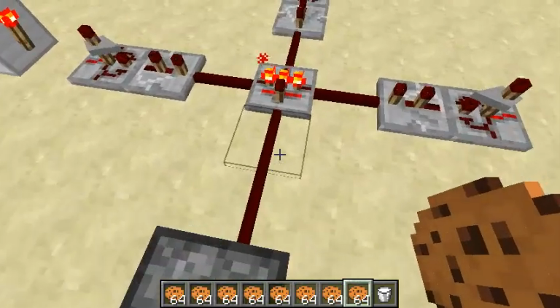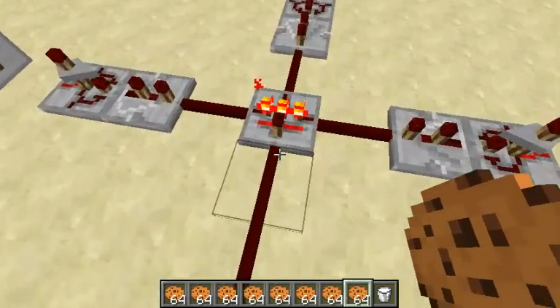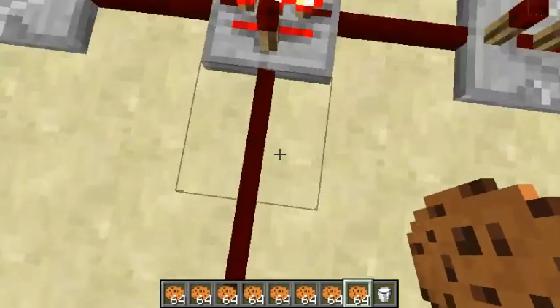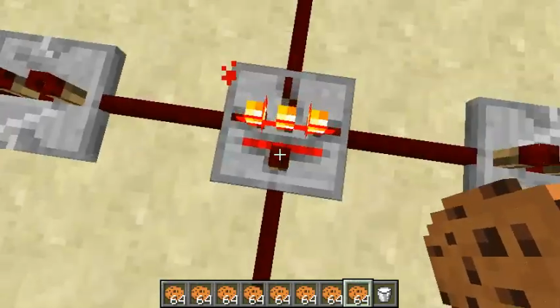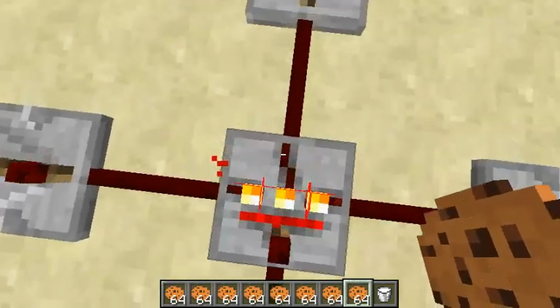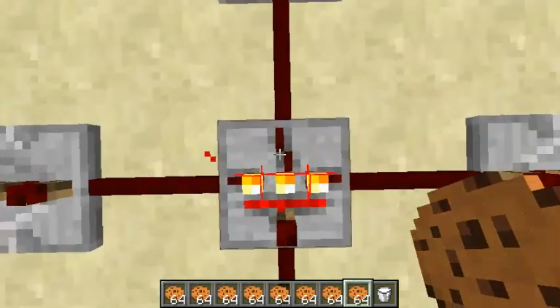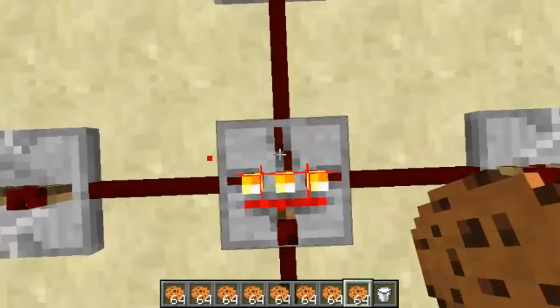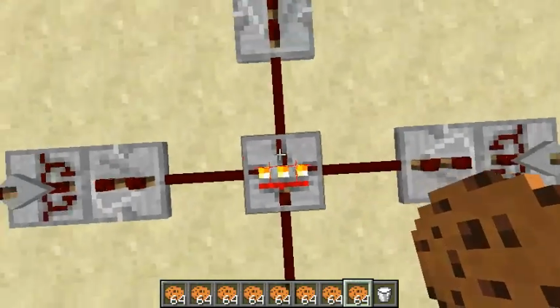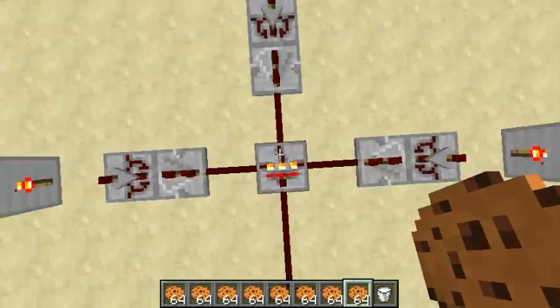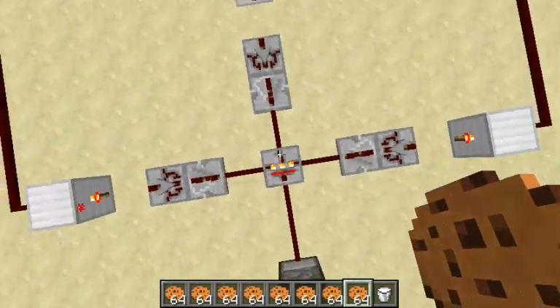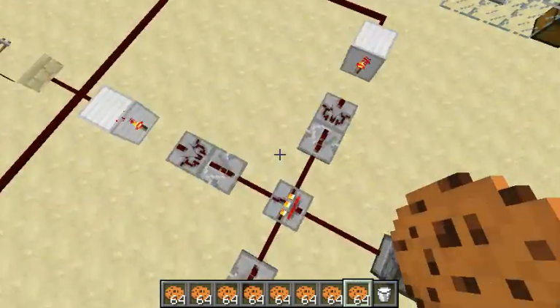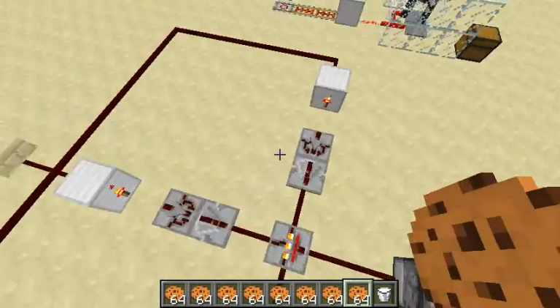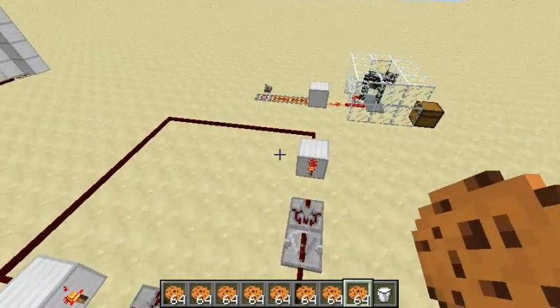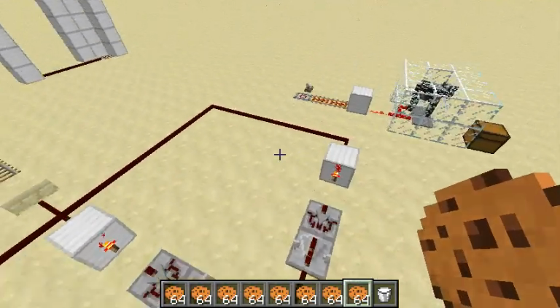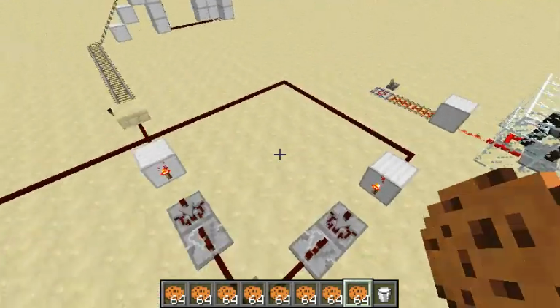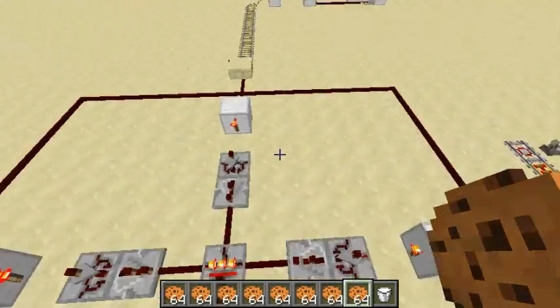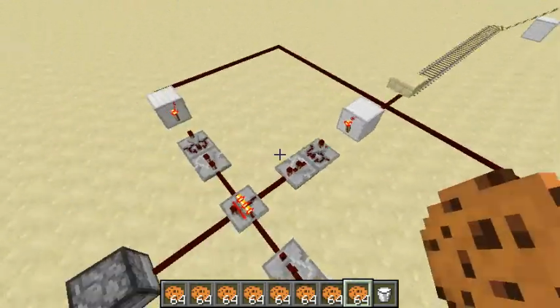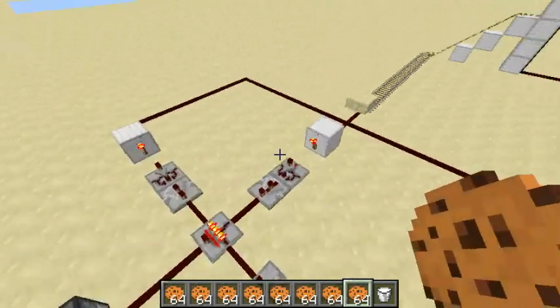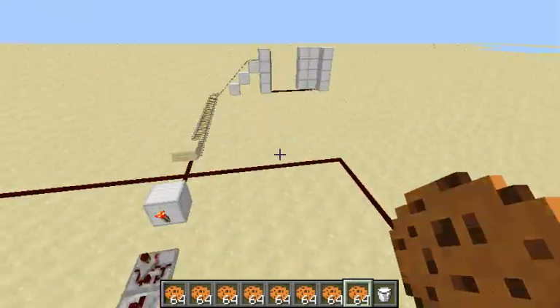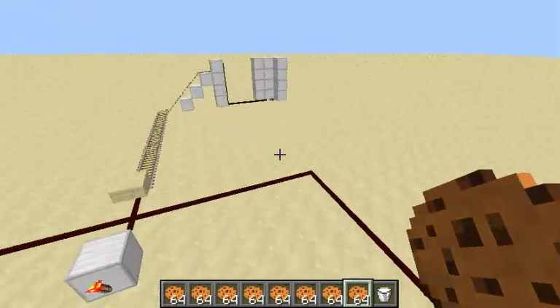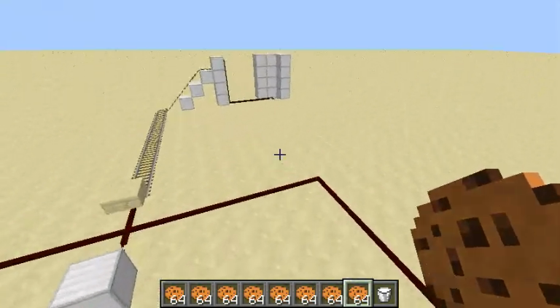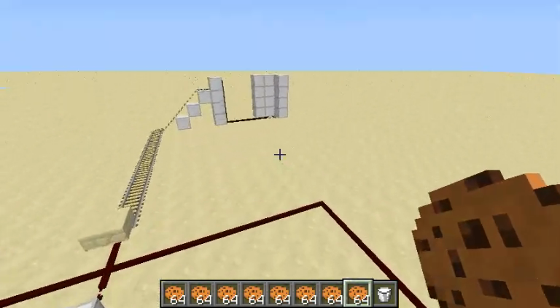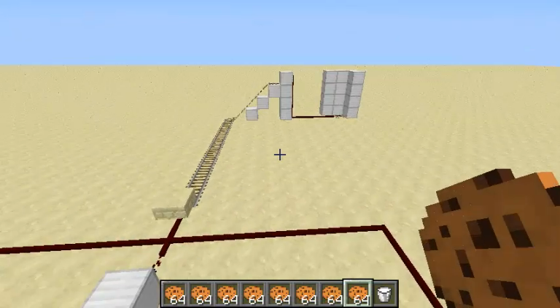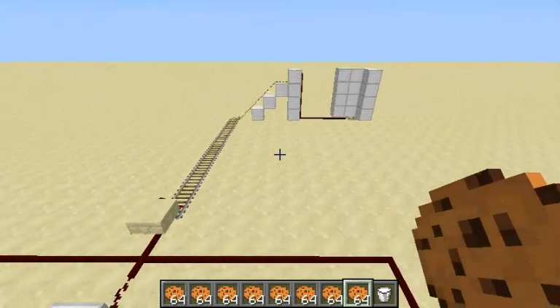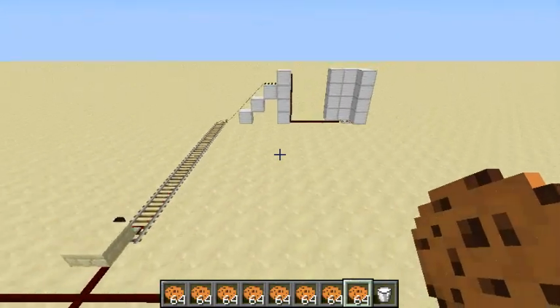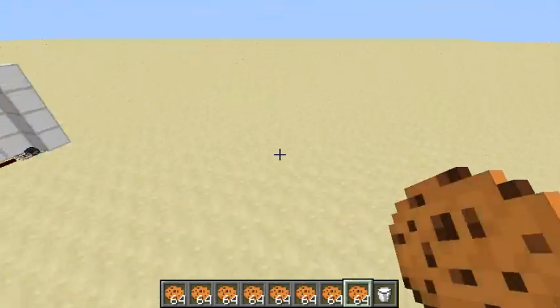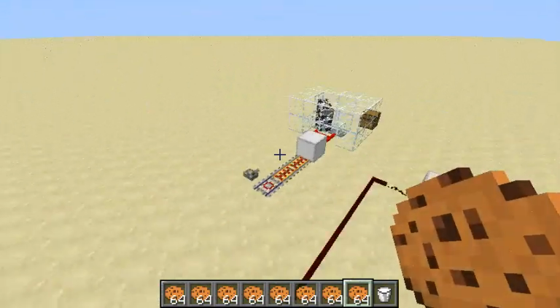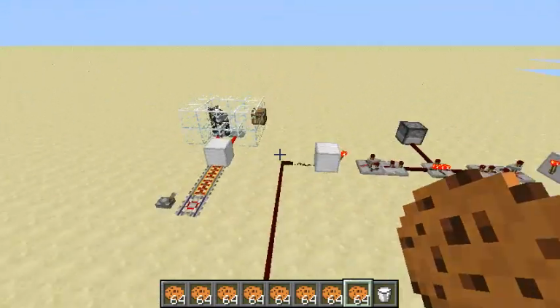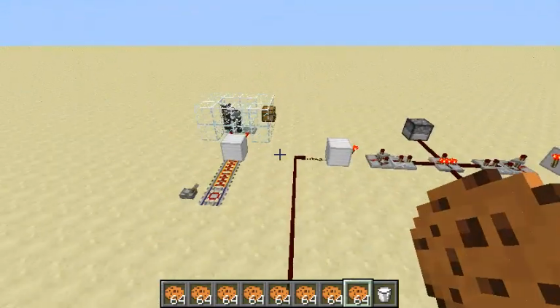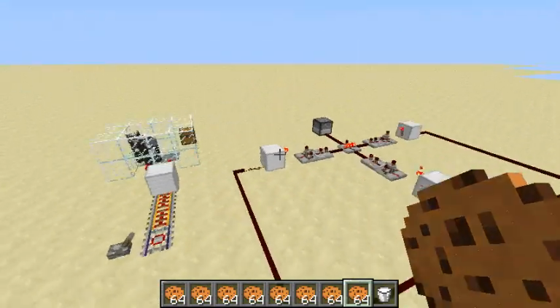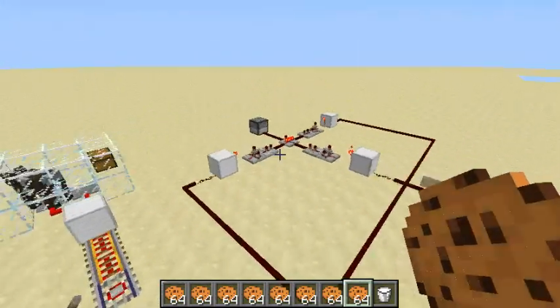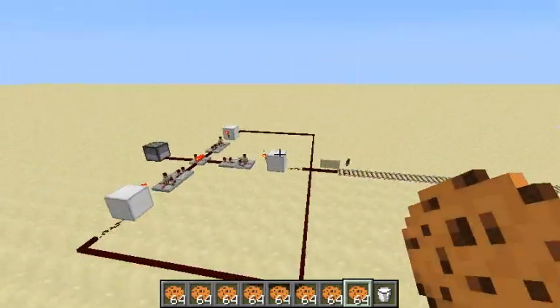And here's the AND gate. Simple enough. Thank you for watching.